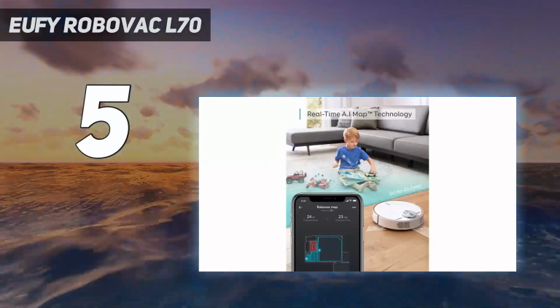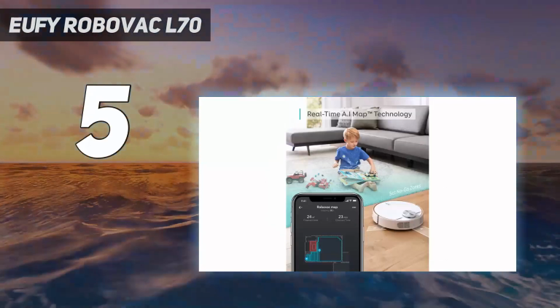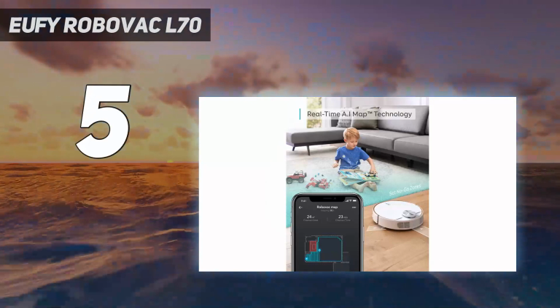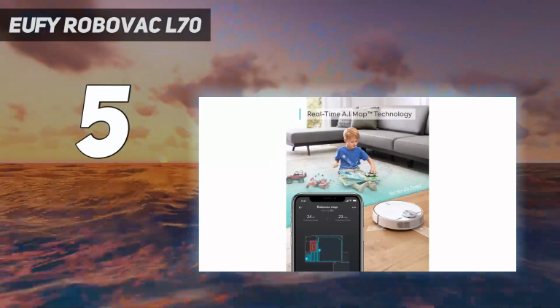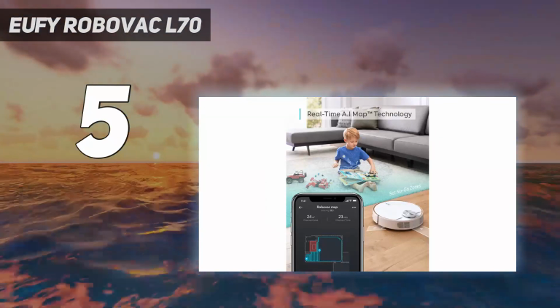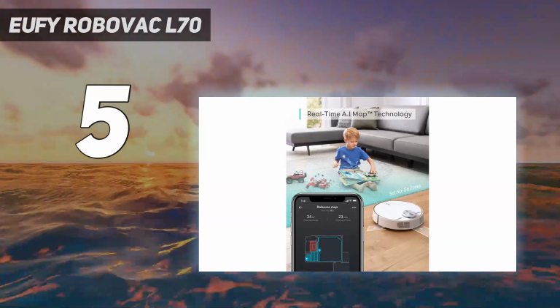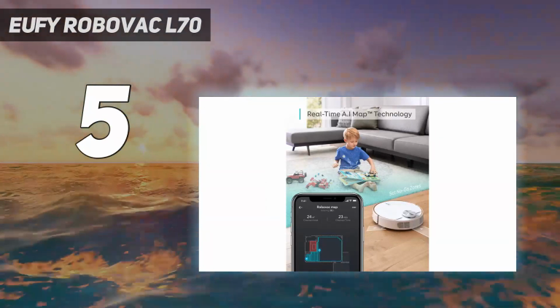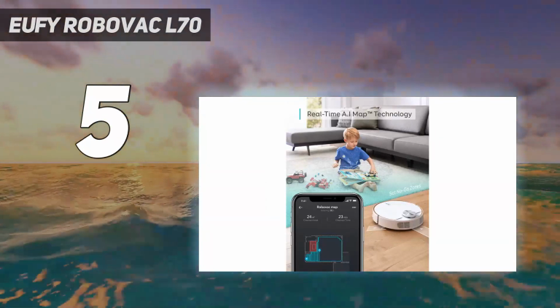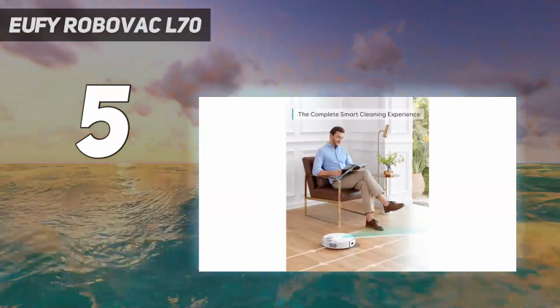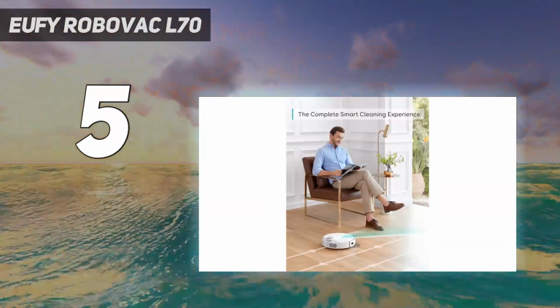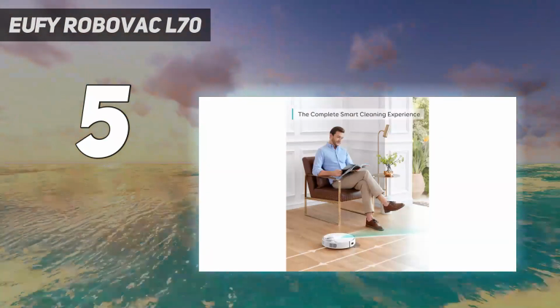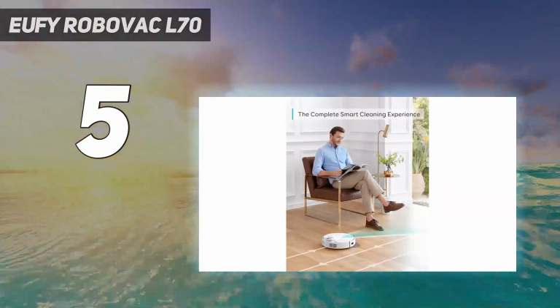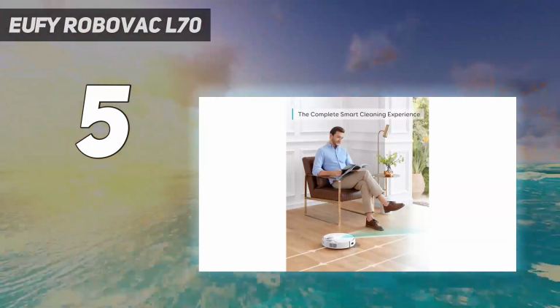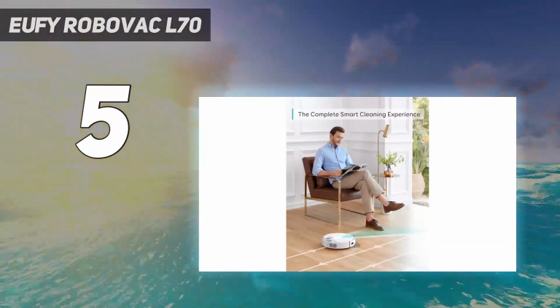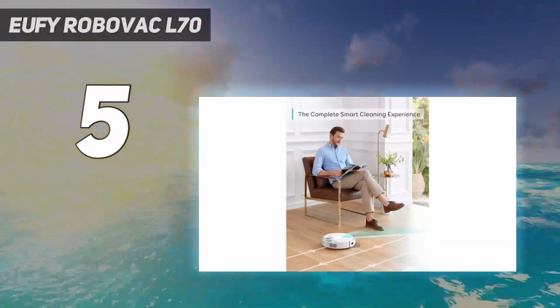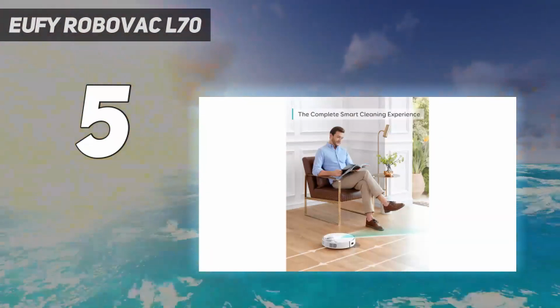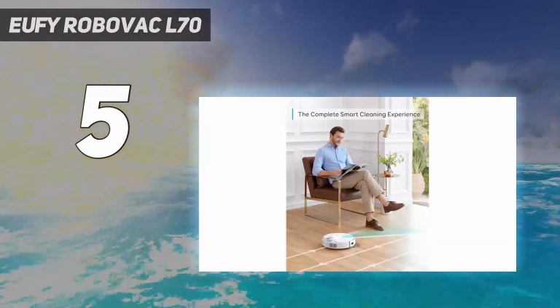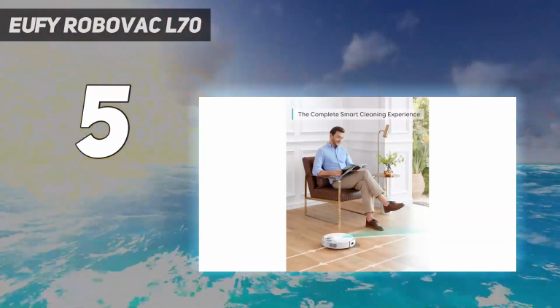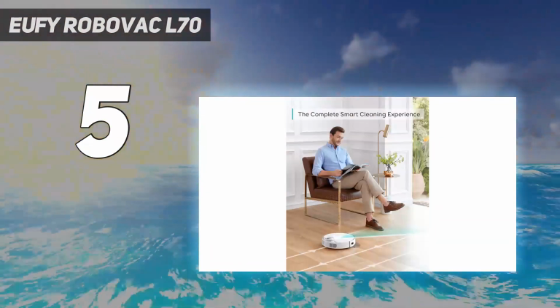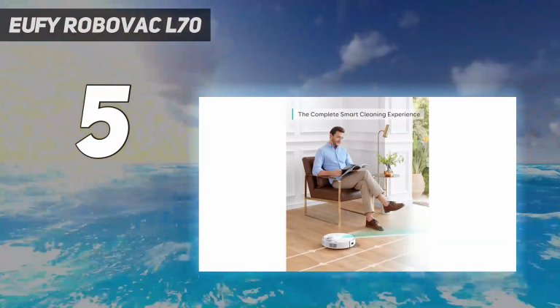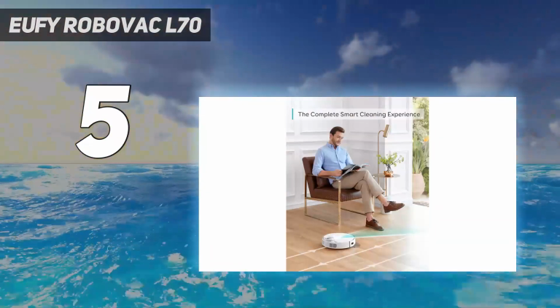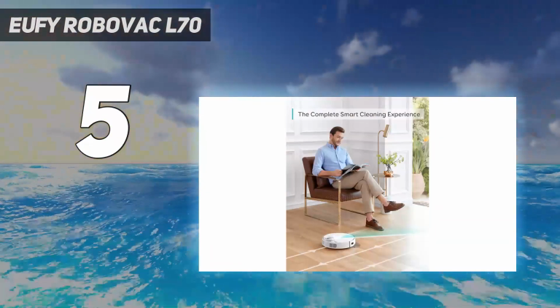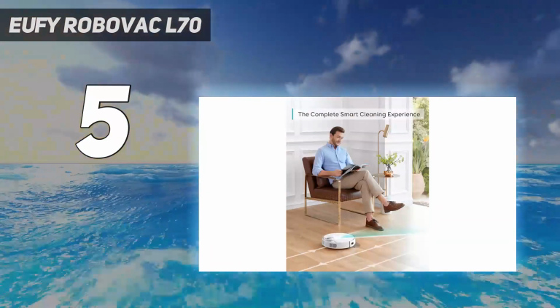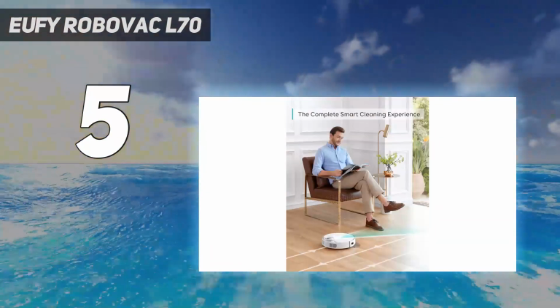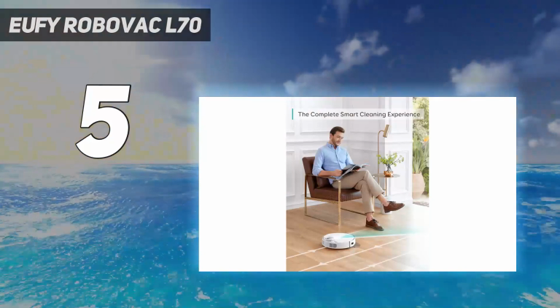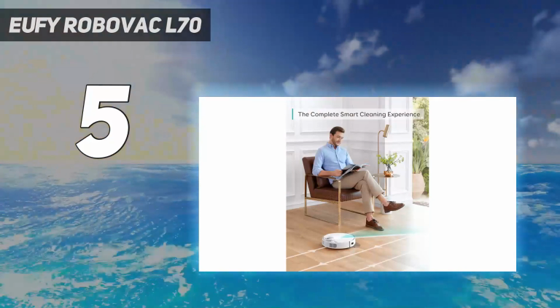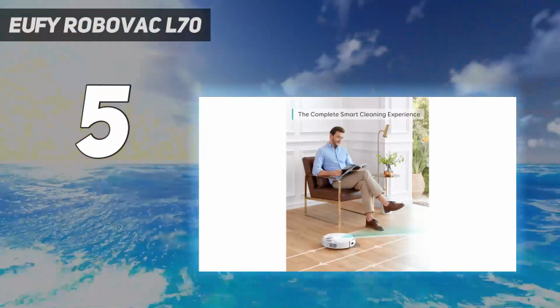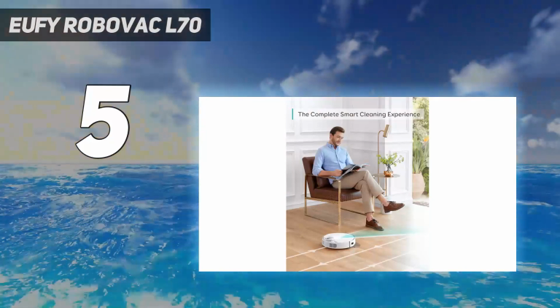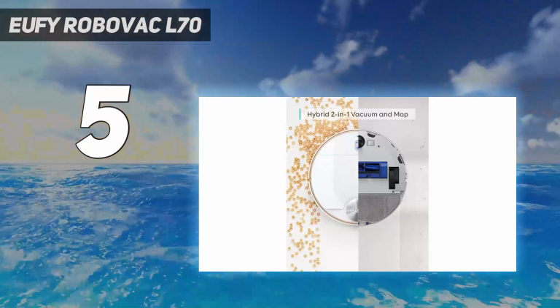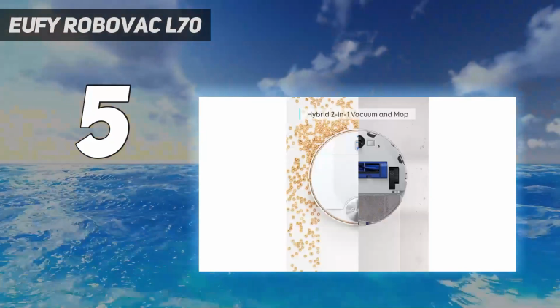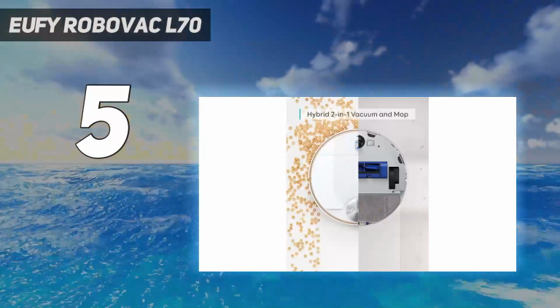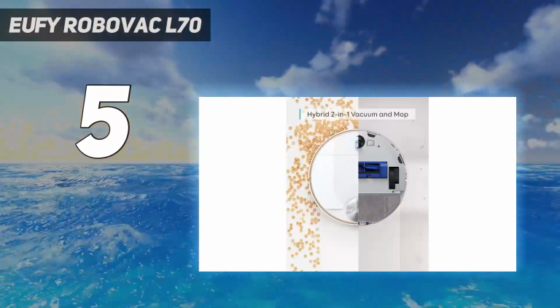The only downside with this model is that at 4 inches tall, it's going to struggle to fit under some cabinets and furniture, which isn't ideal.